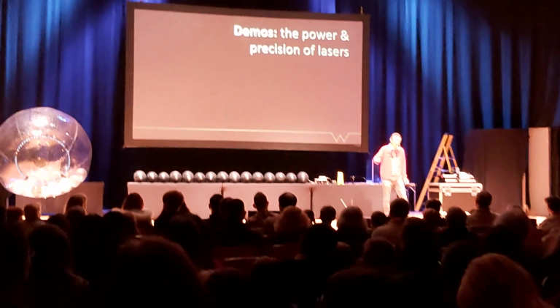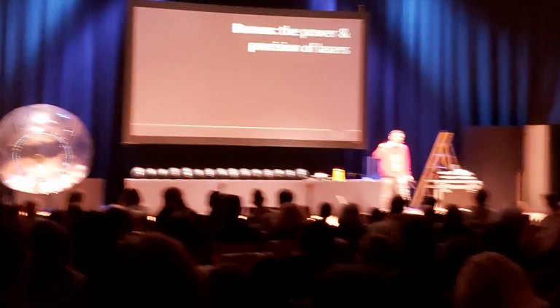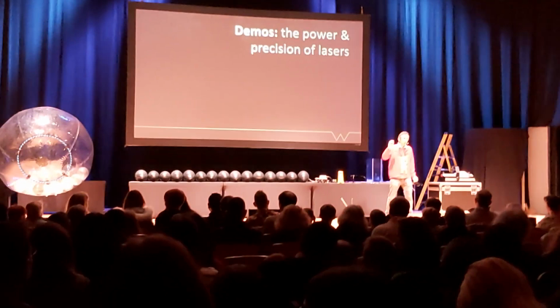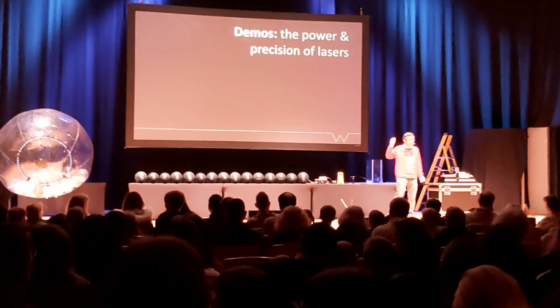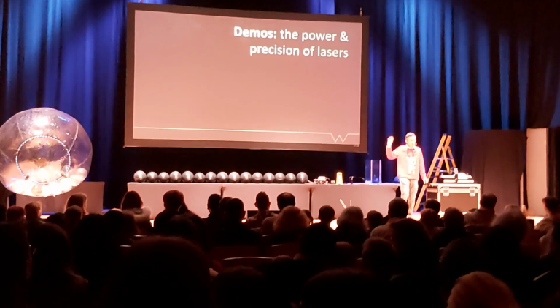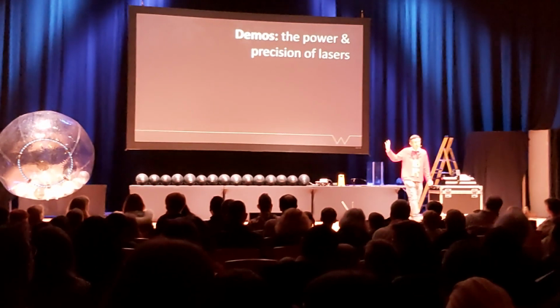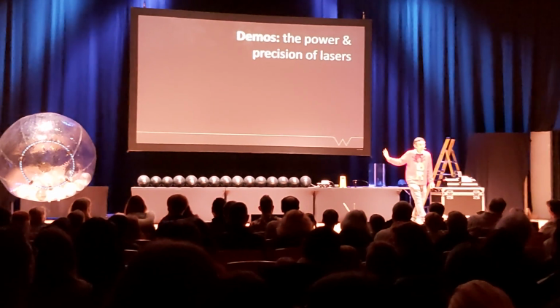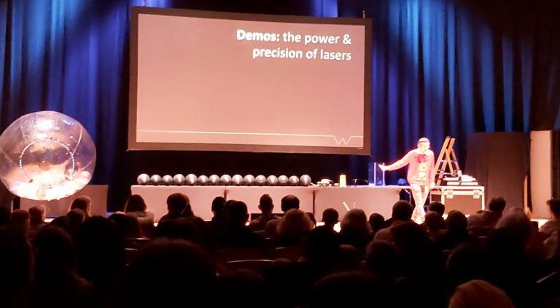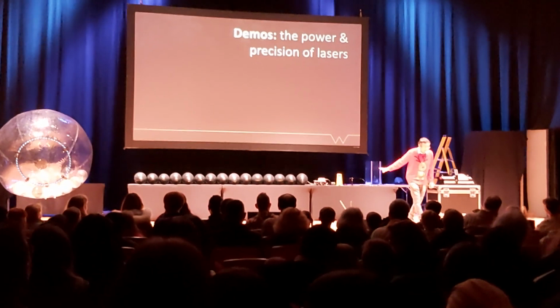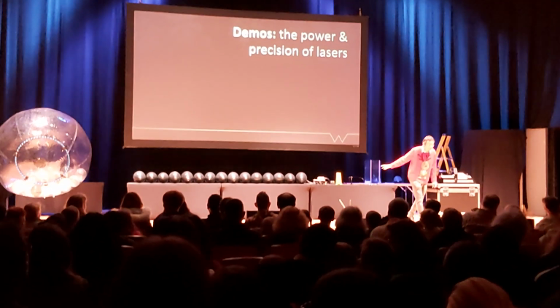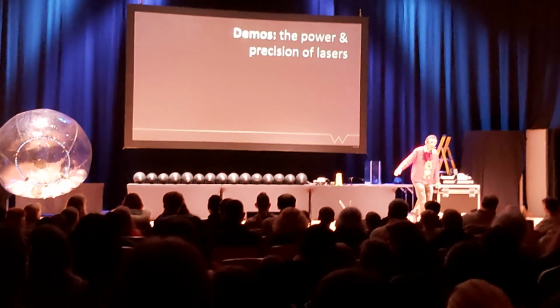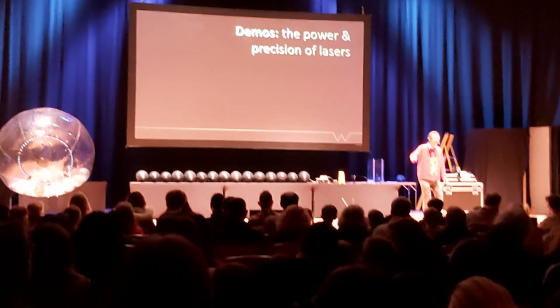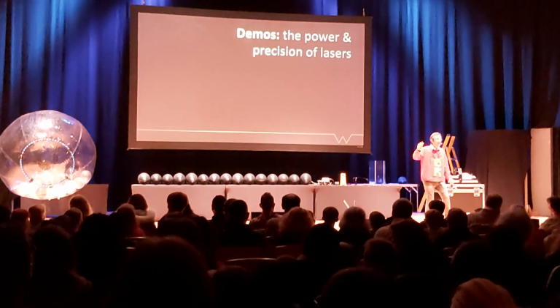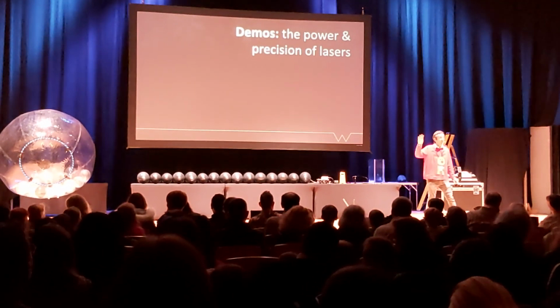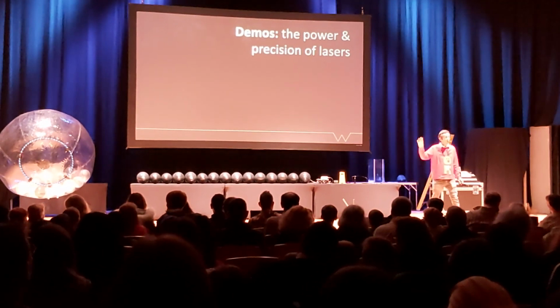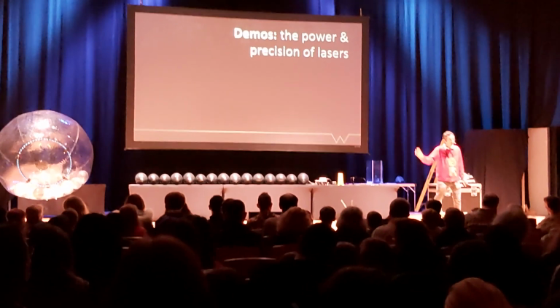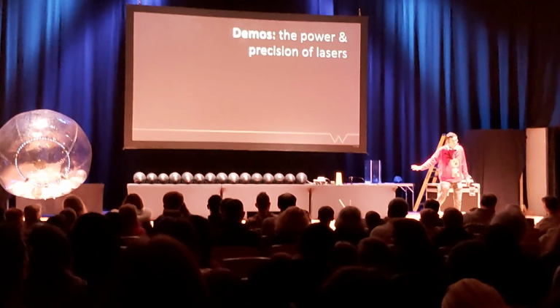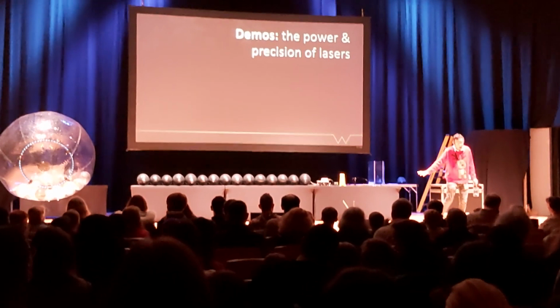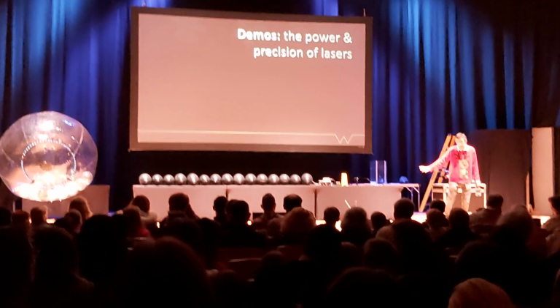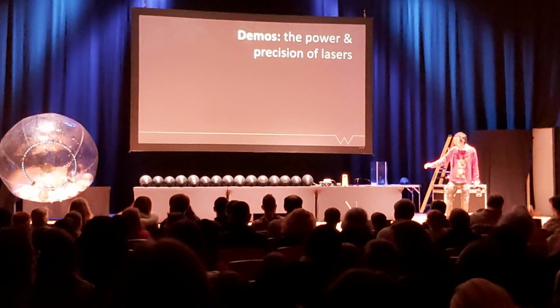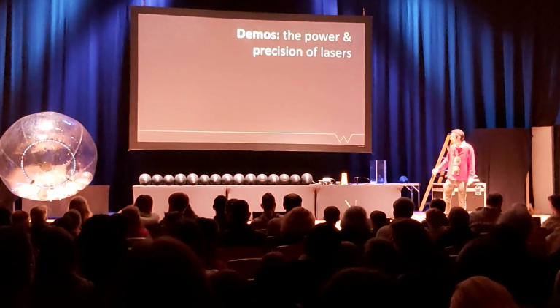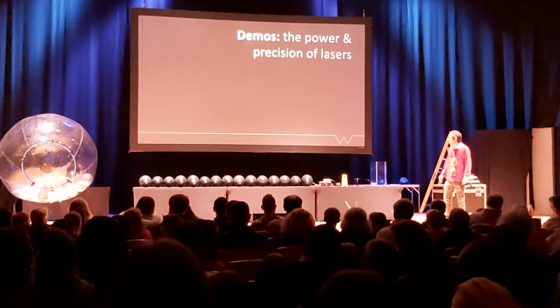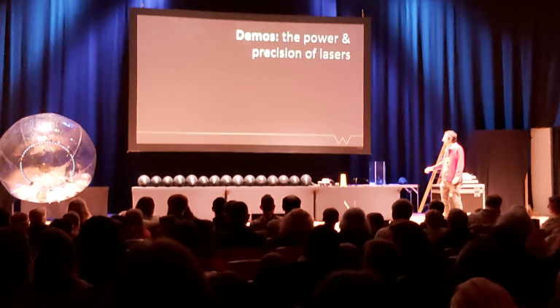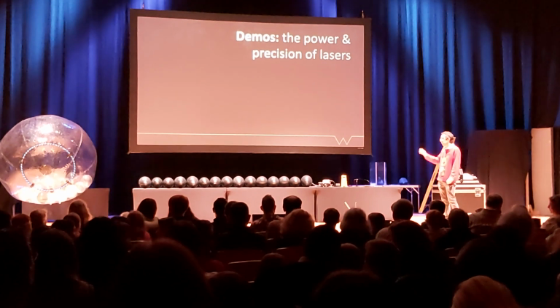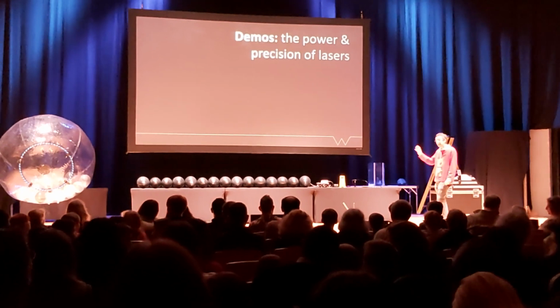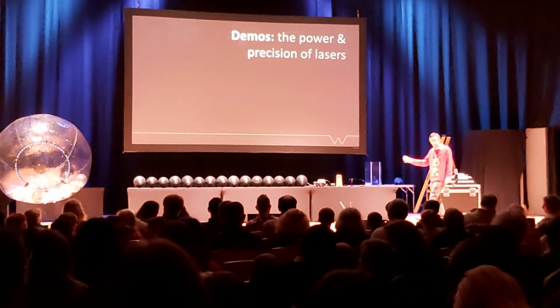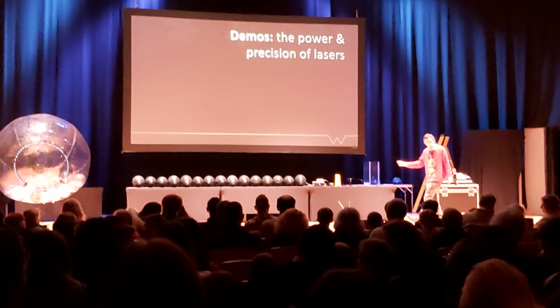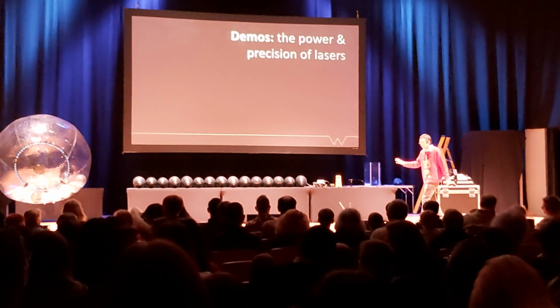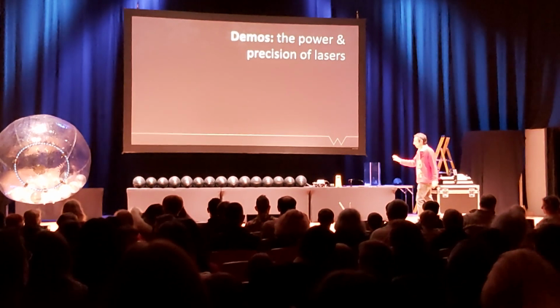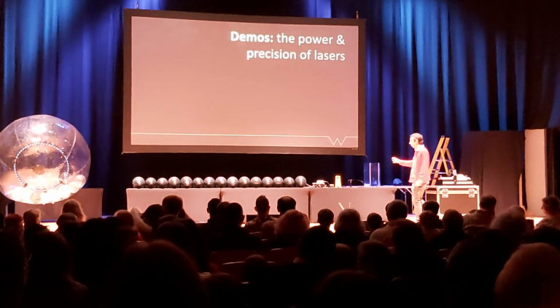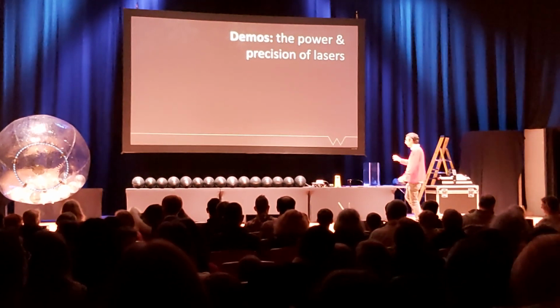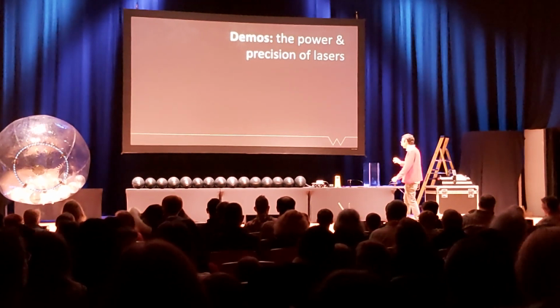These balloons are black, the laser is quite high power, it may go pop — let's see what happens.